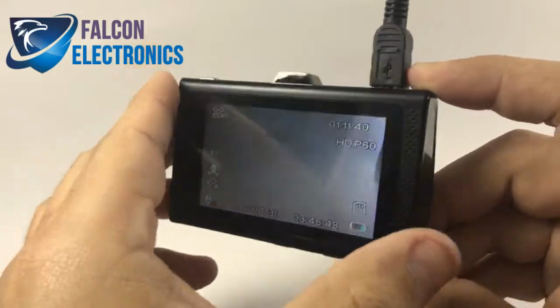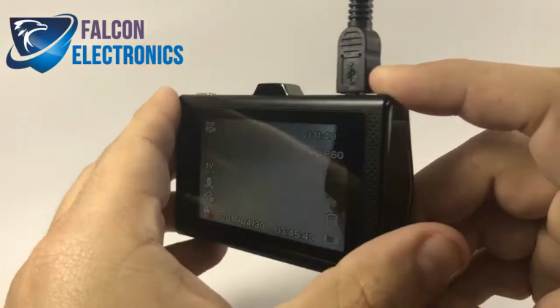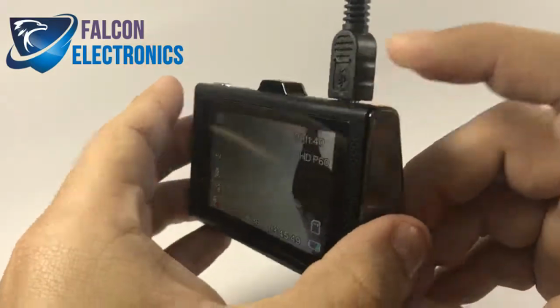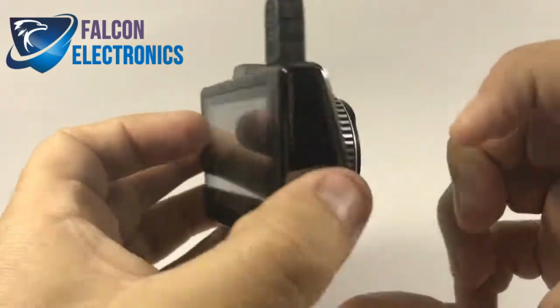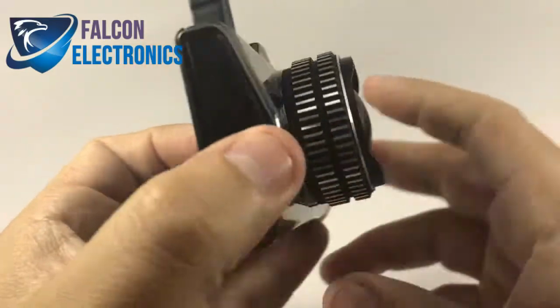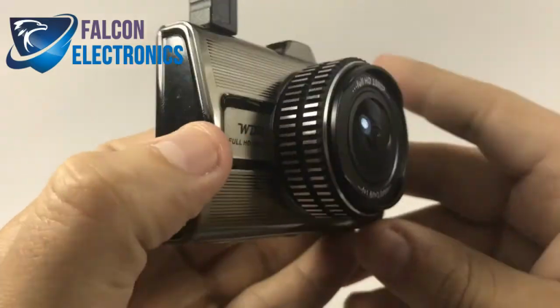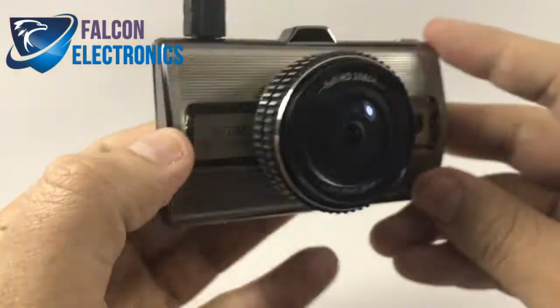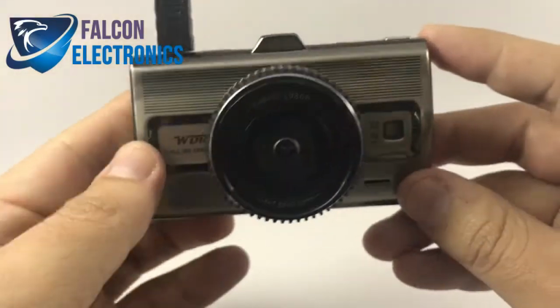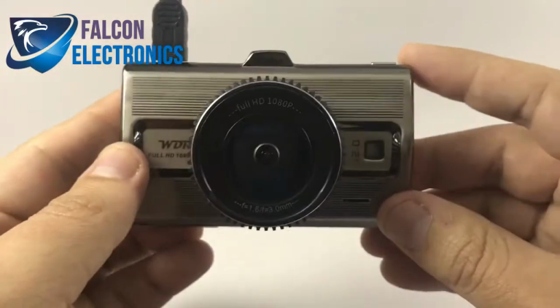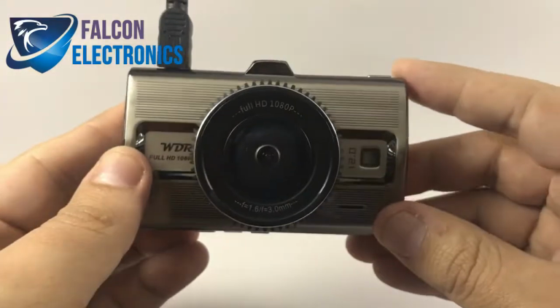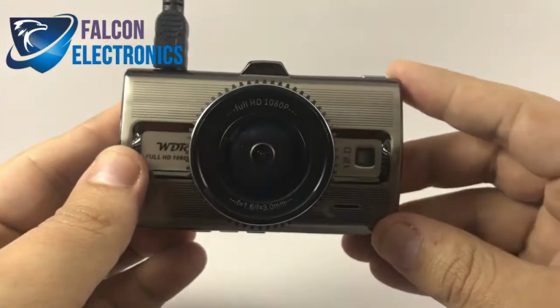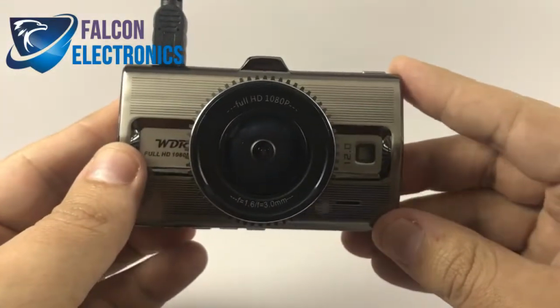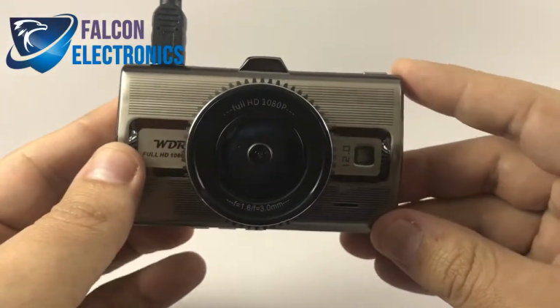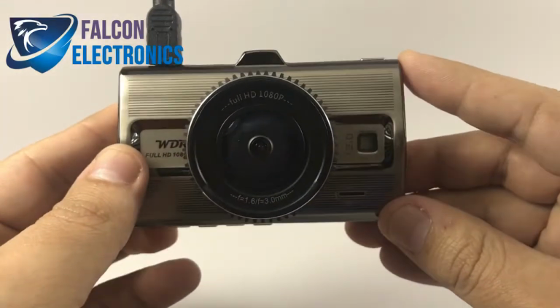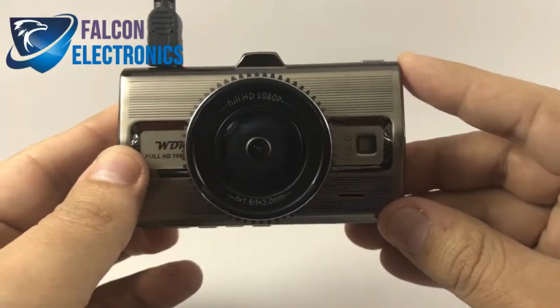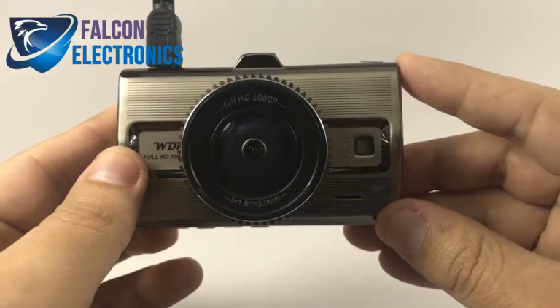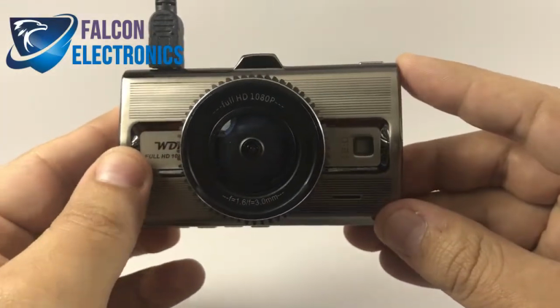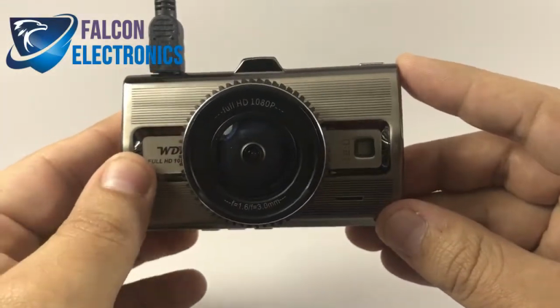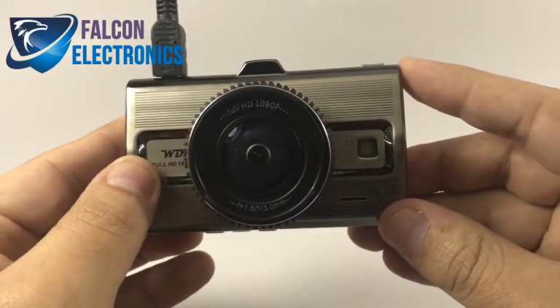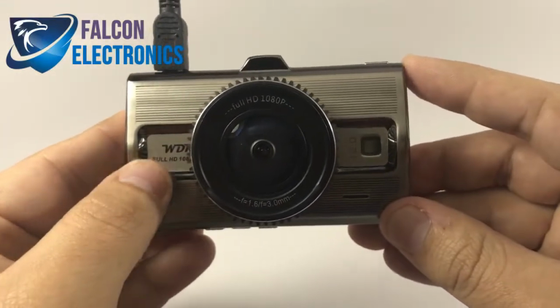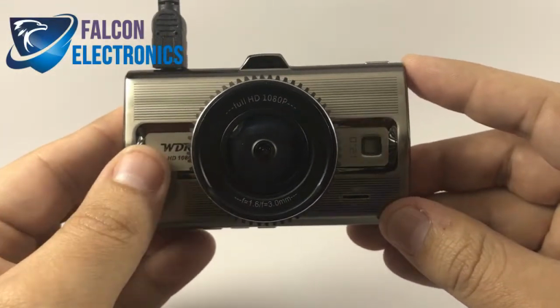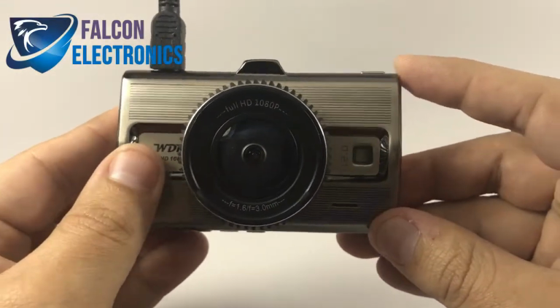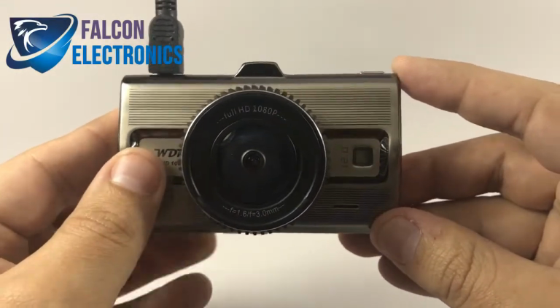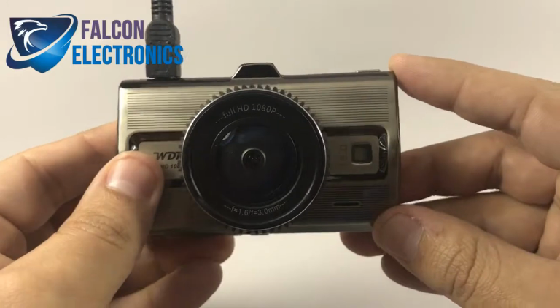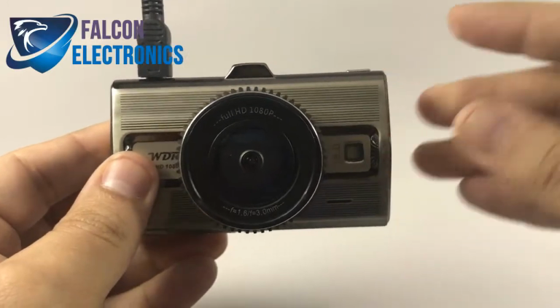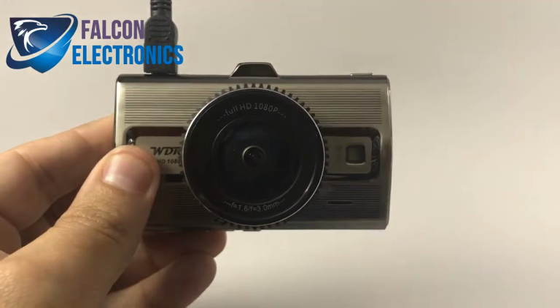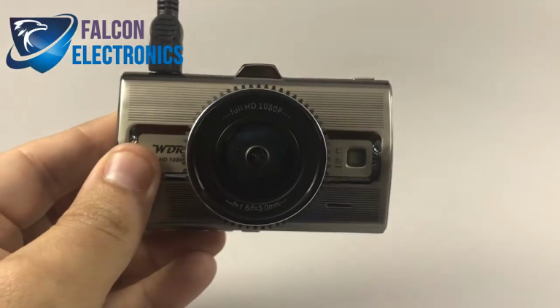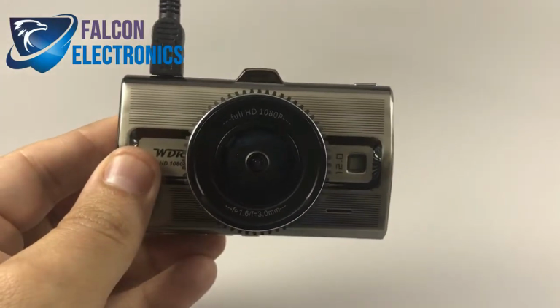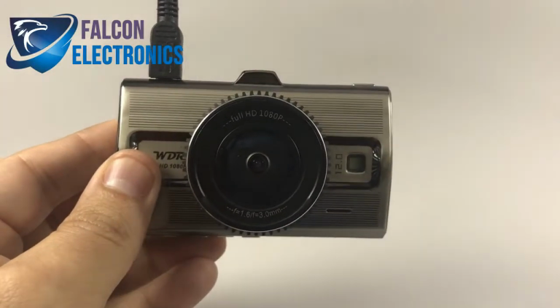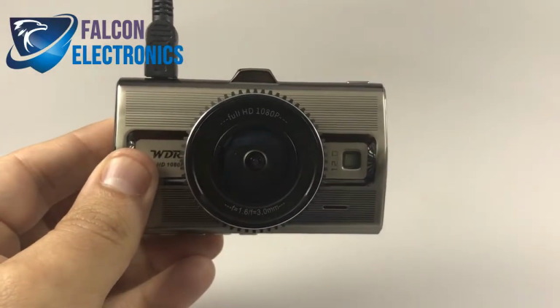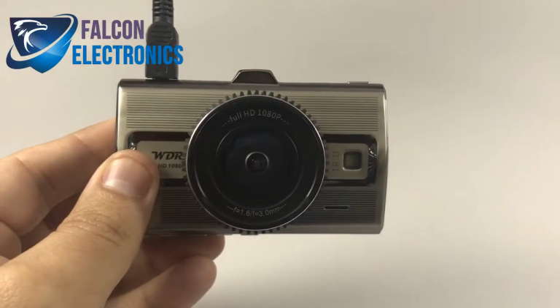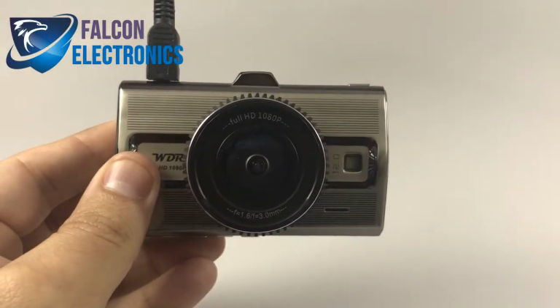Quick video — I appreciate you watching. We look forward to showing you our next one. Once again, this was the Prime 2 dash cam showing you how to turn off and on your parking sensor. Thank you.